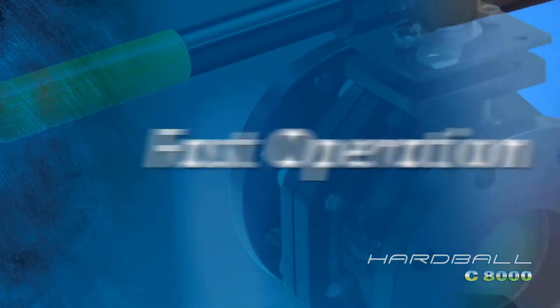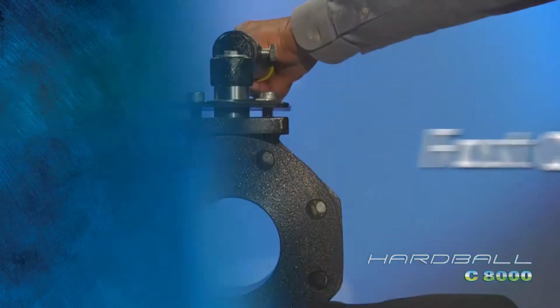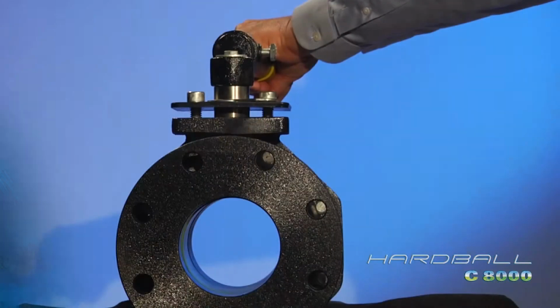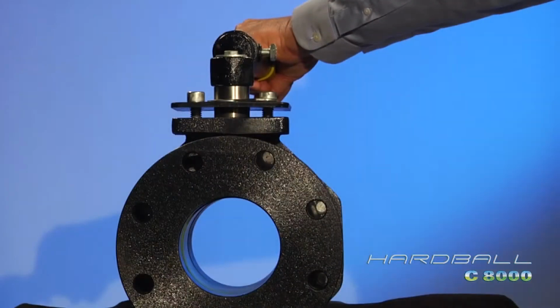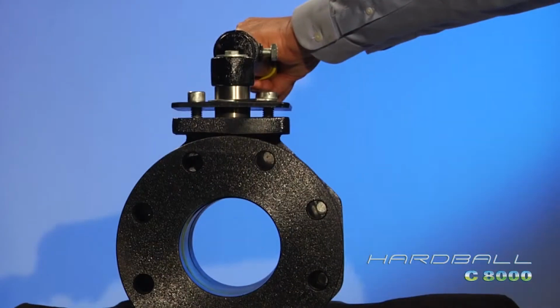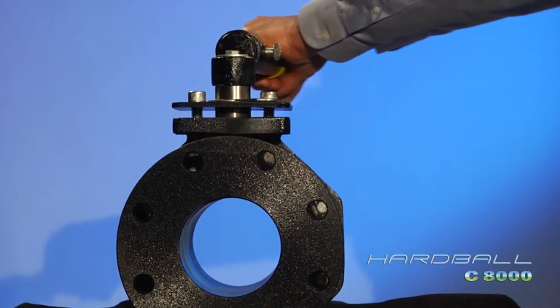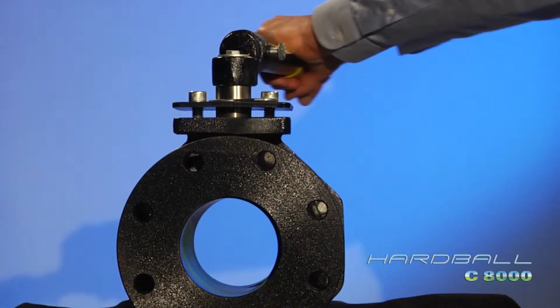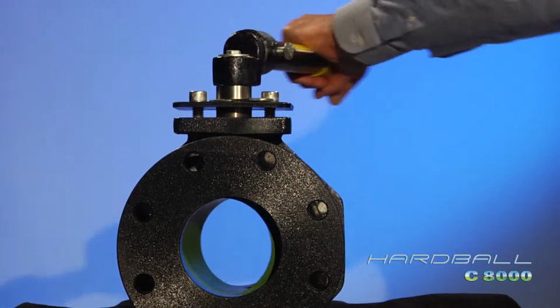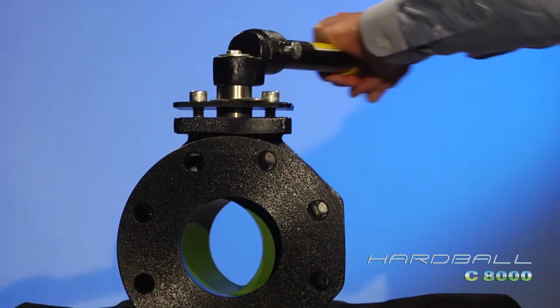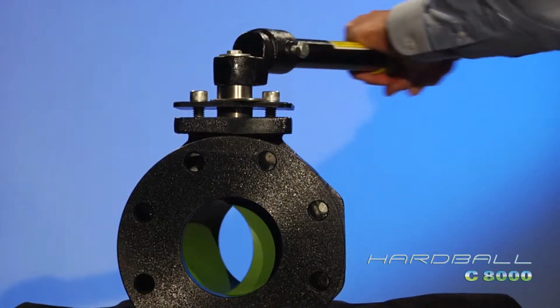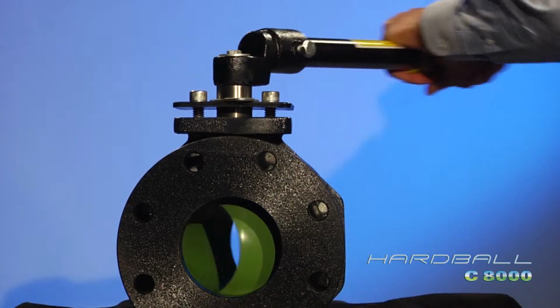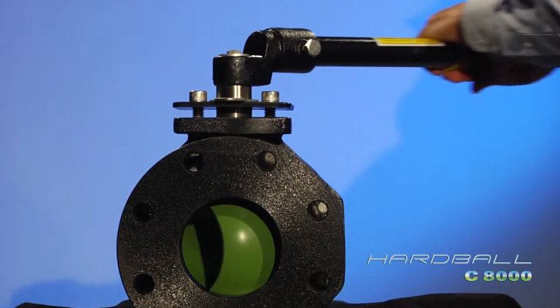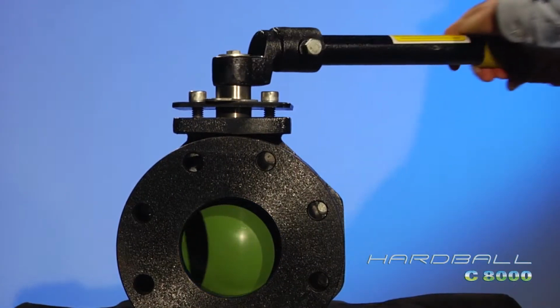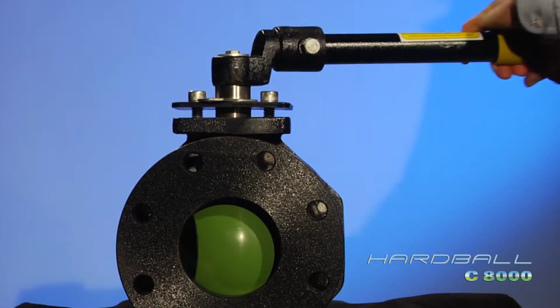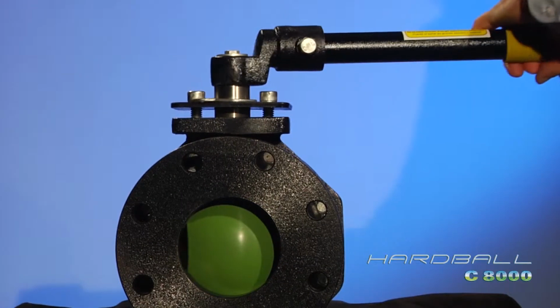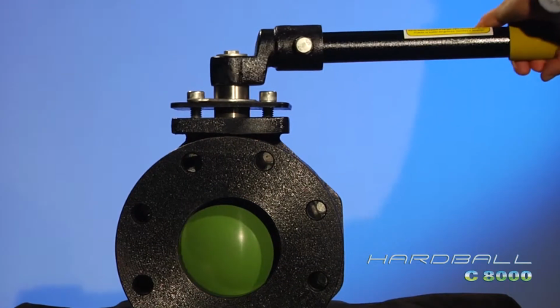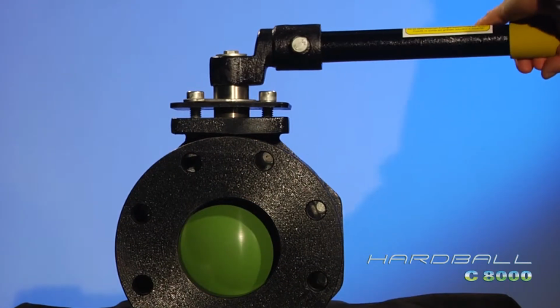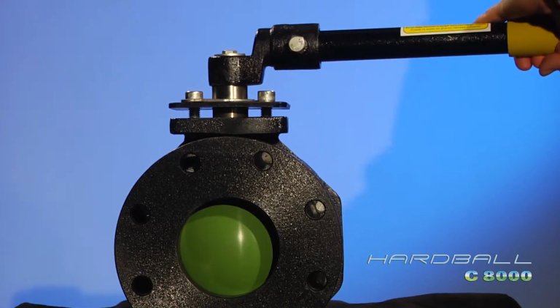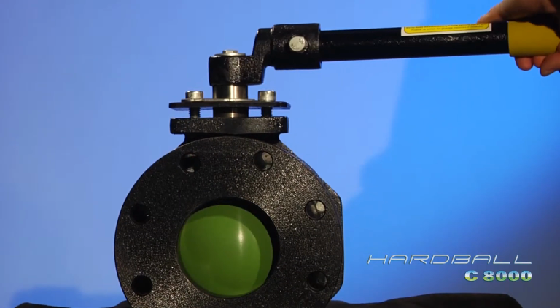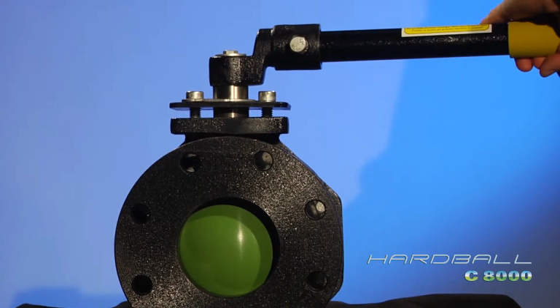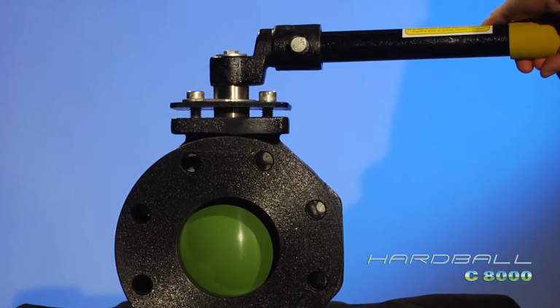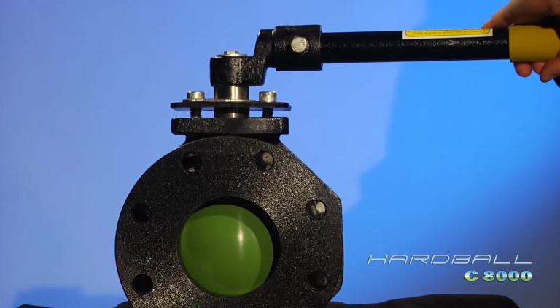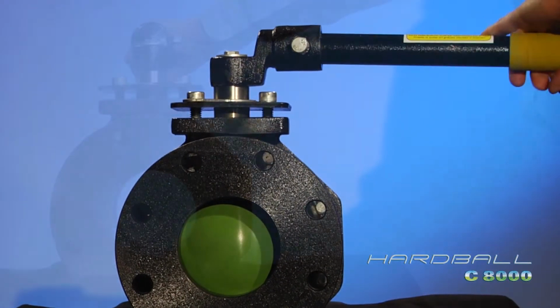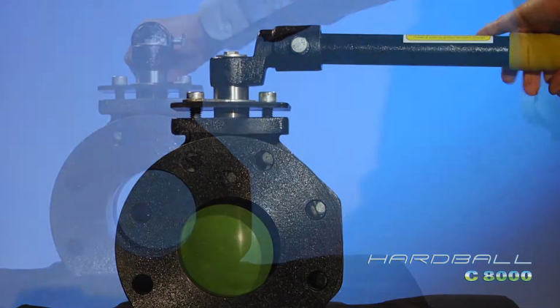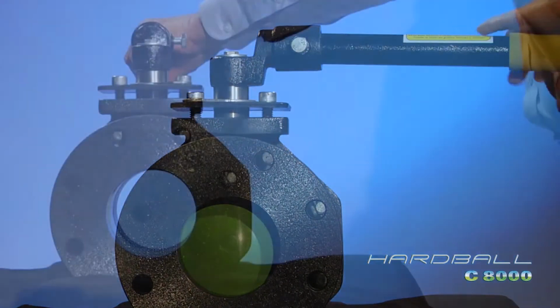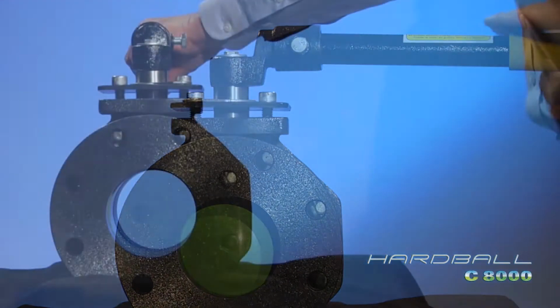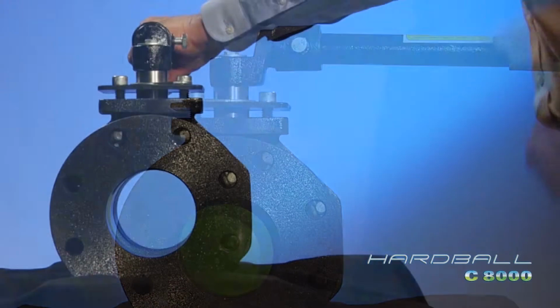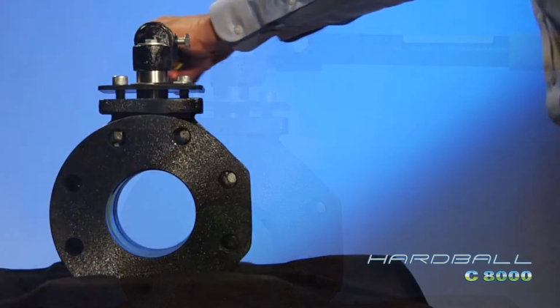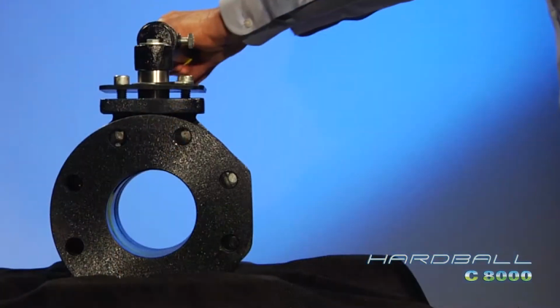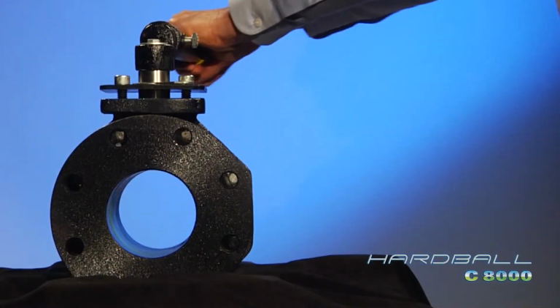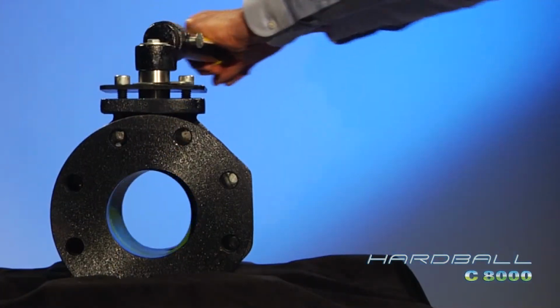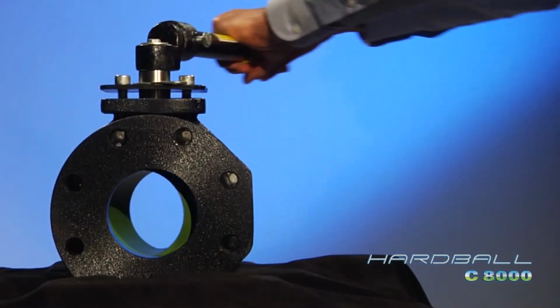With the Hardball's quarter-turn design, the valve is fully closed in under two seconds.